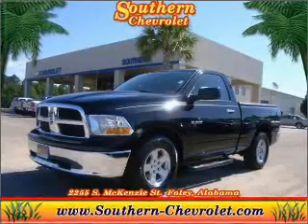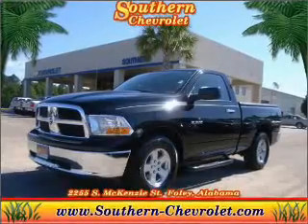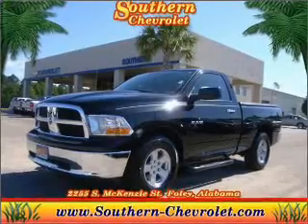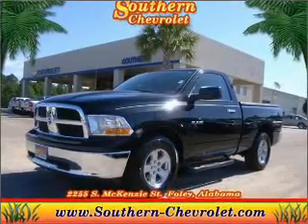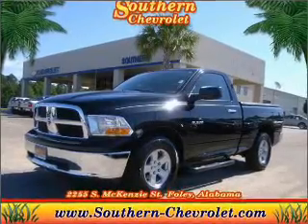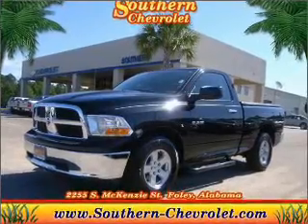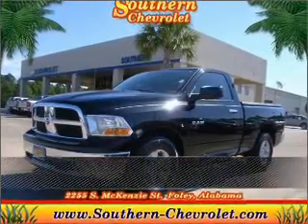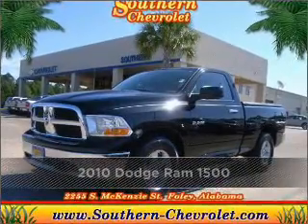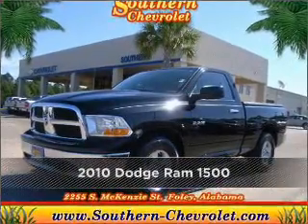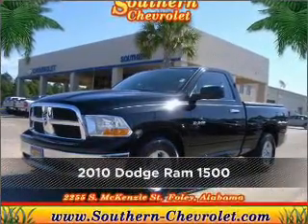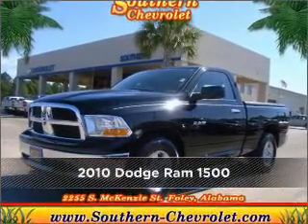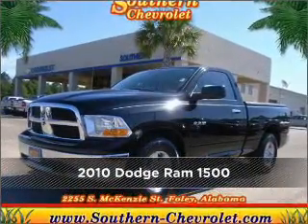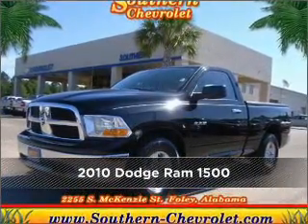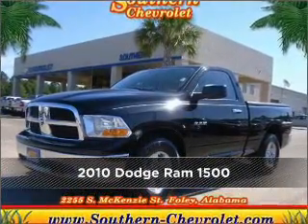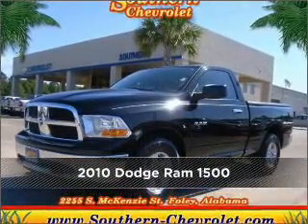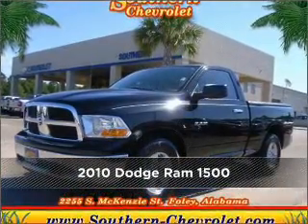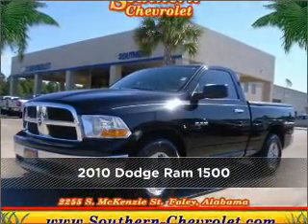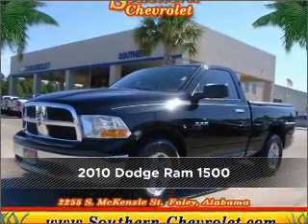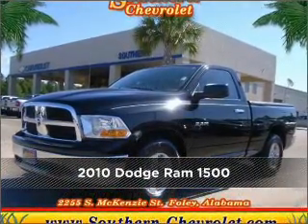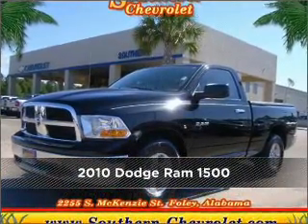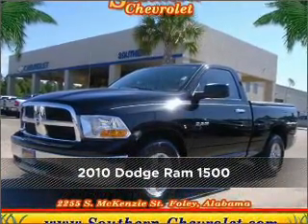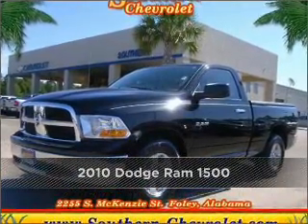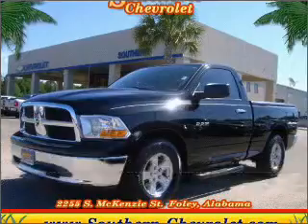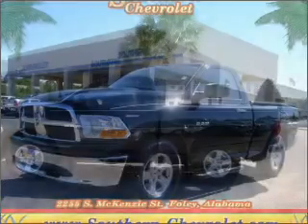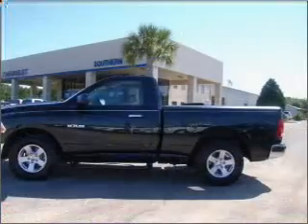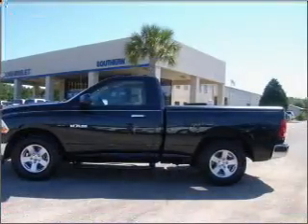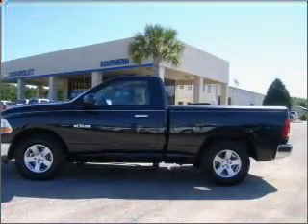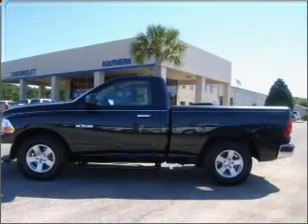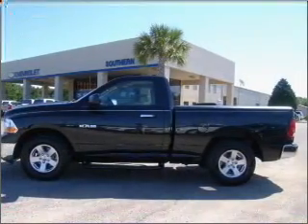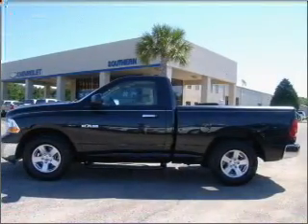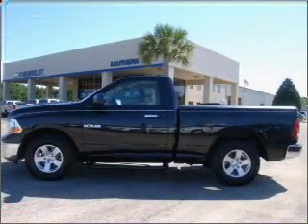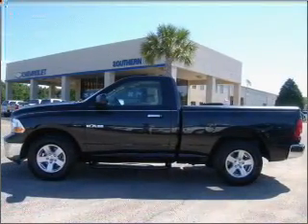Stand out in this 2010 Dodge Ram 1500. Discover the vehicle that meets your needs.